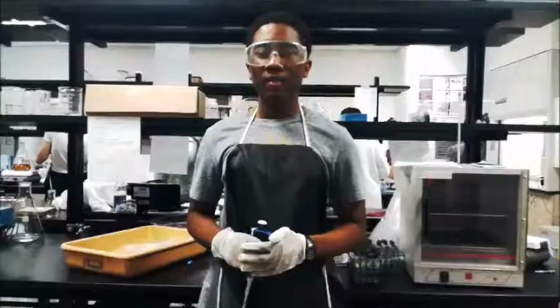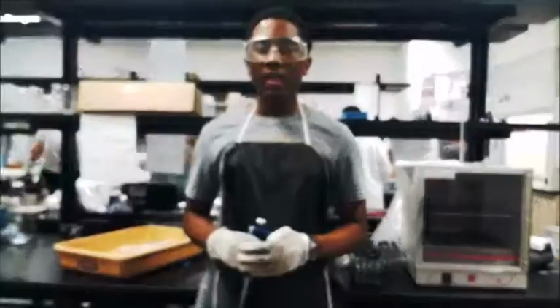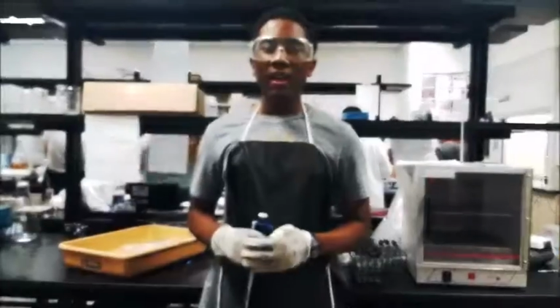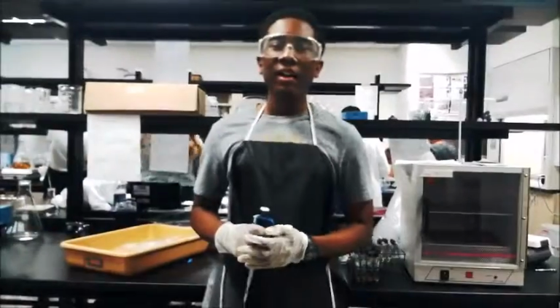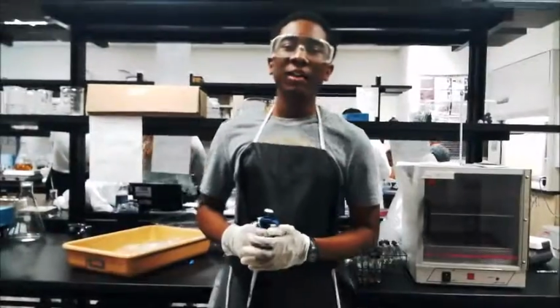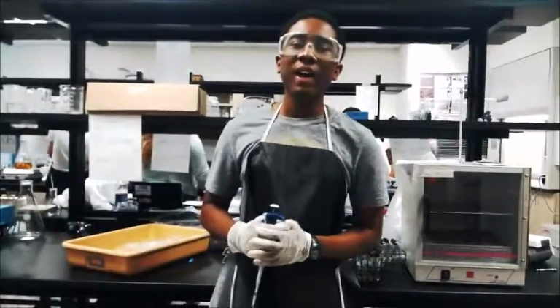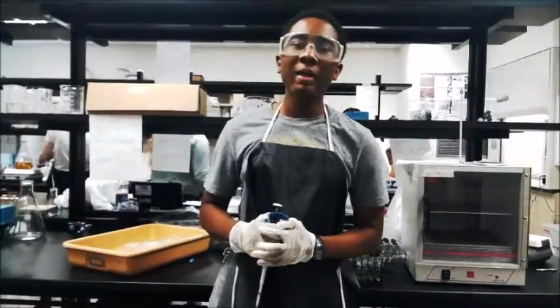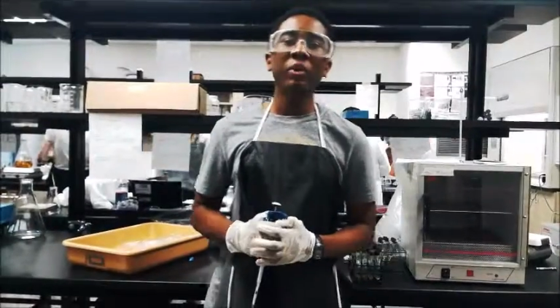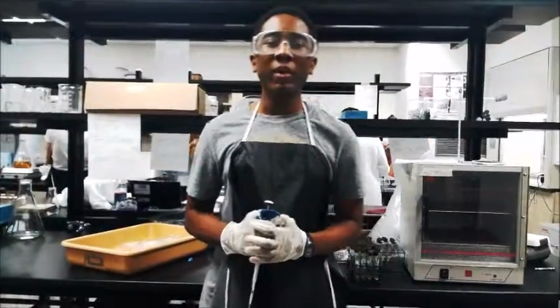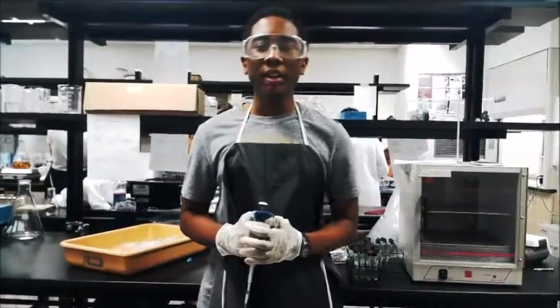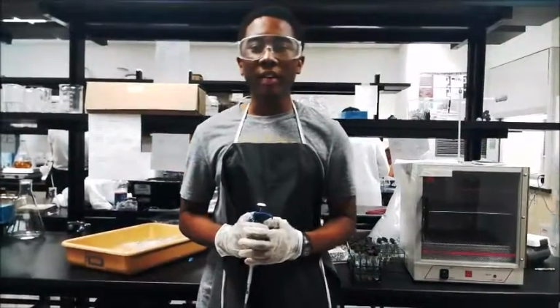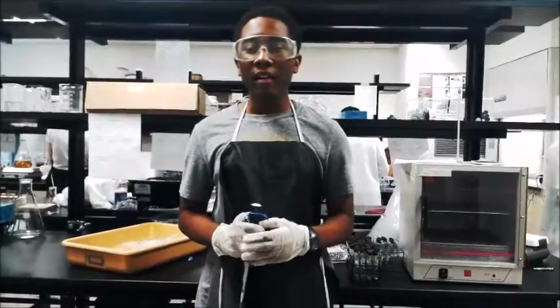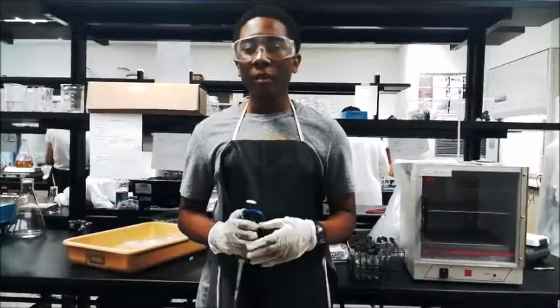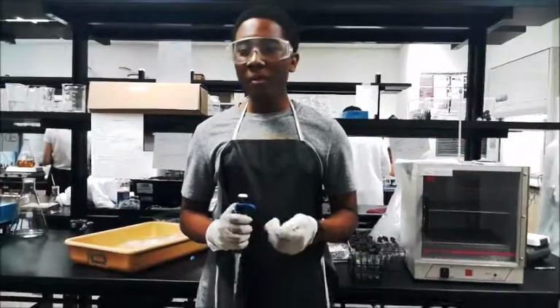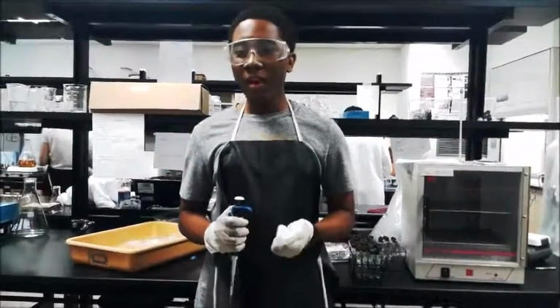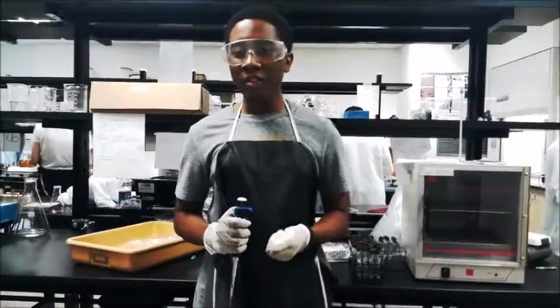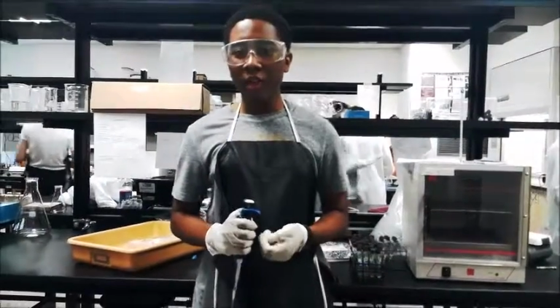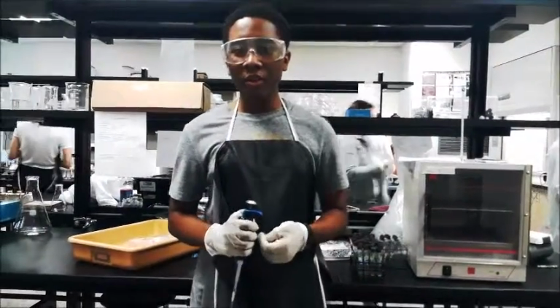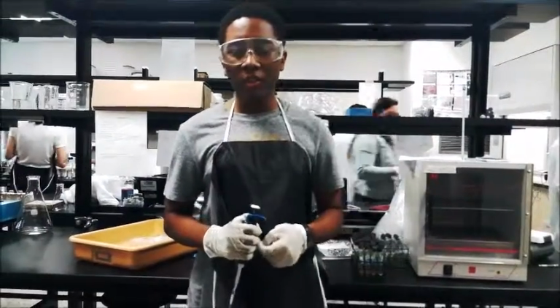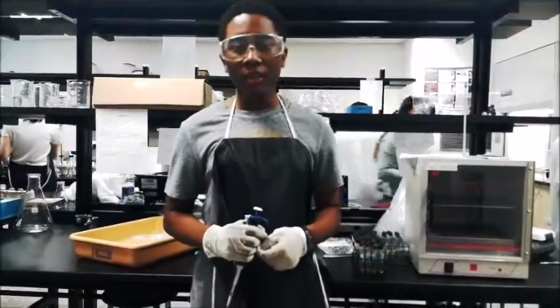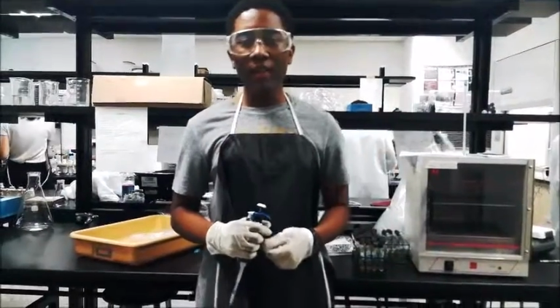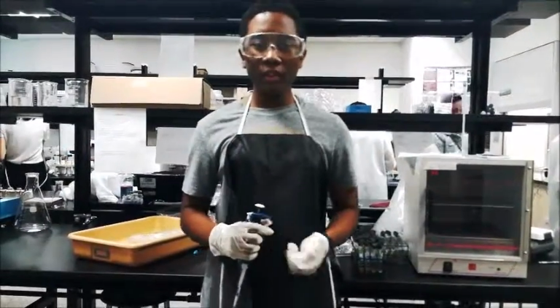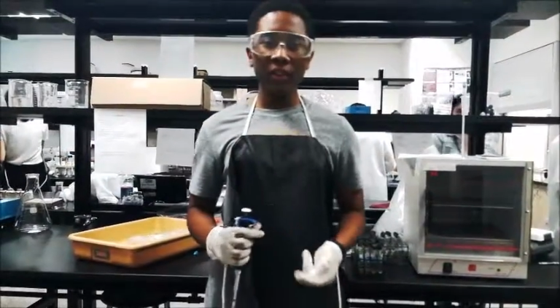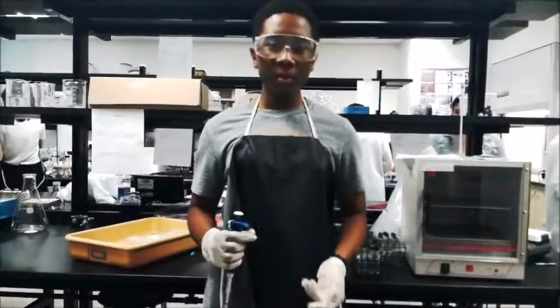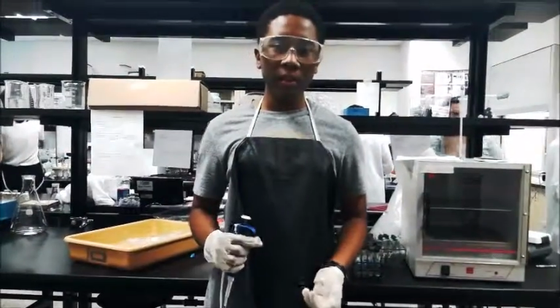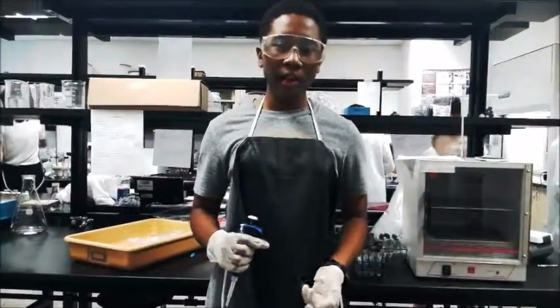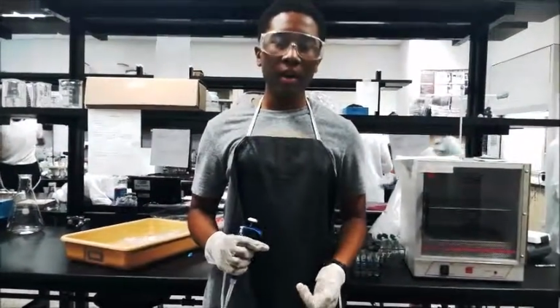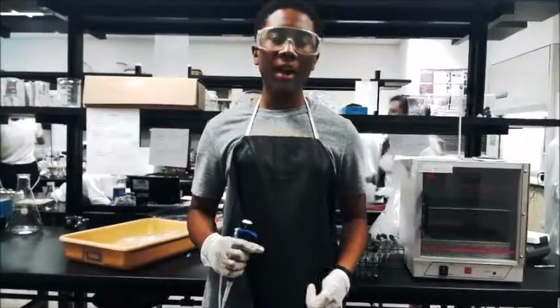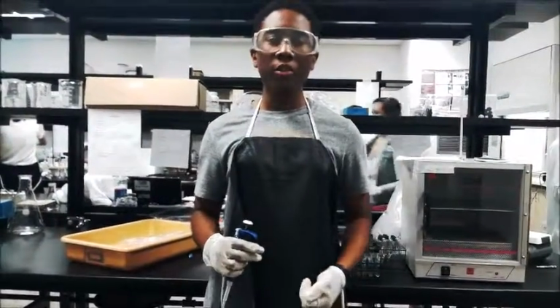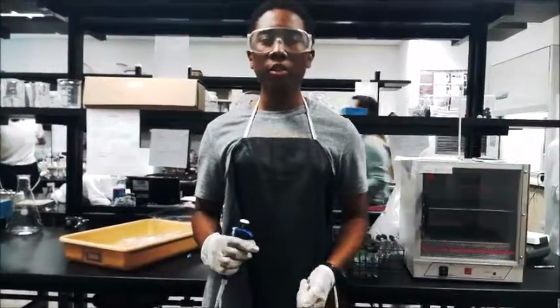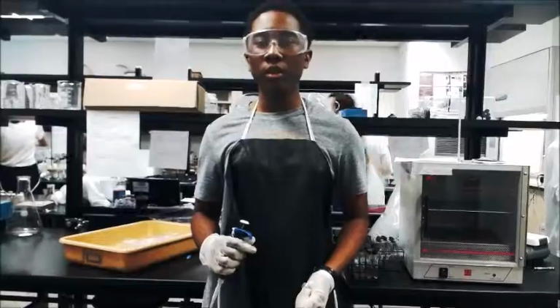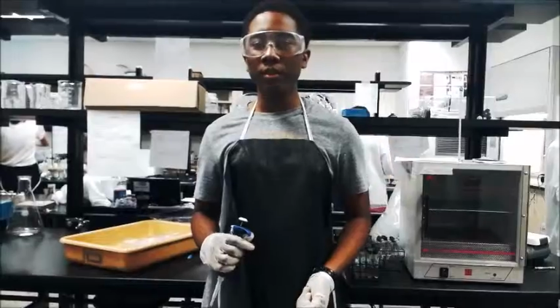Hello, I'm Zora. For my project, I will be doing the effects of physical light on bacterial growth.